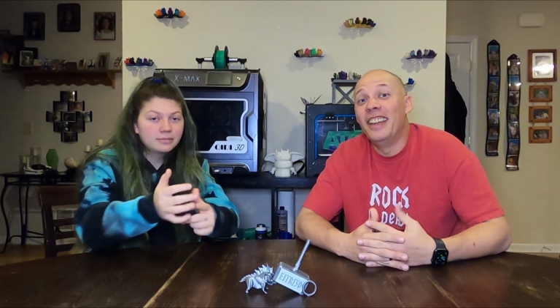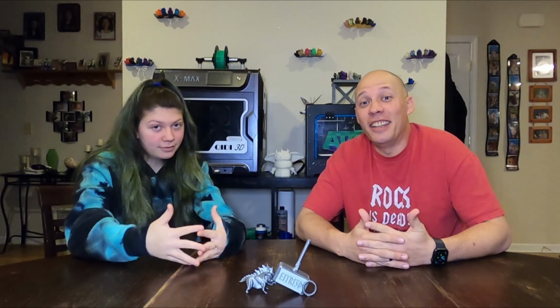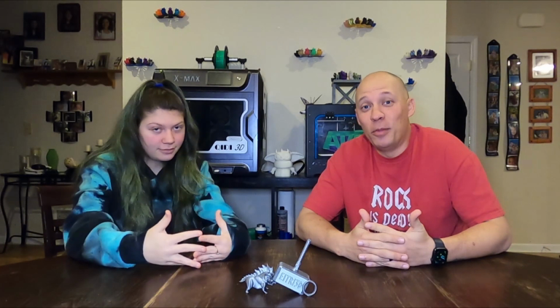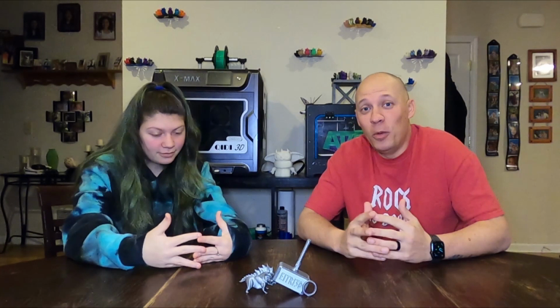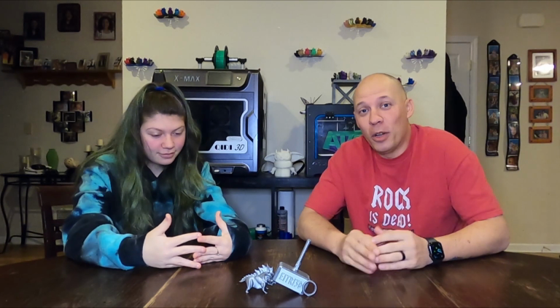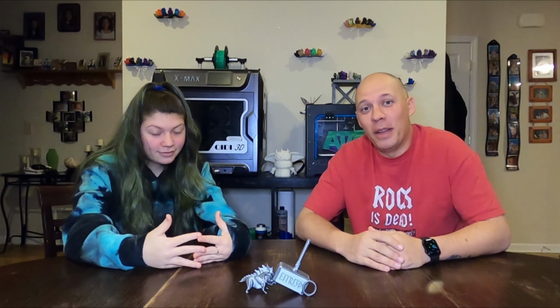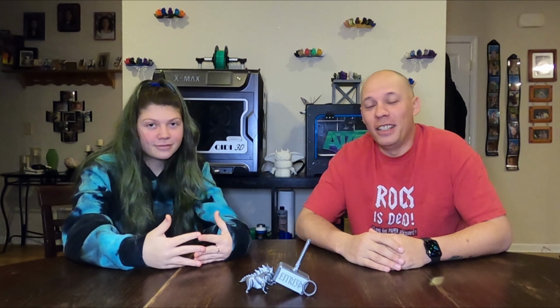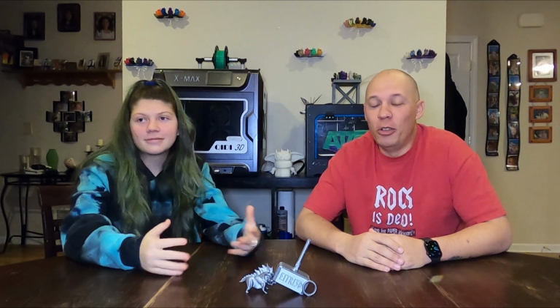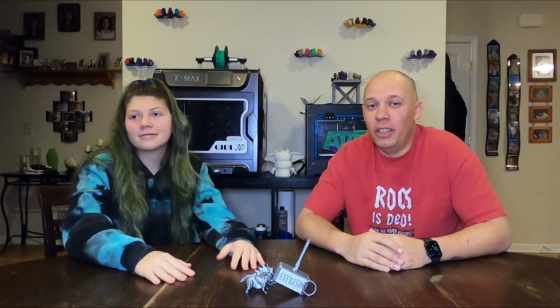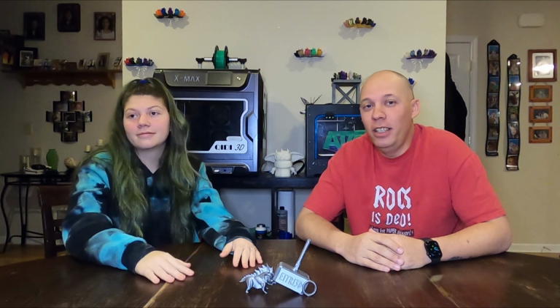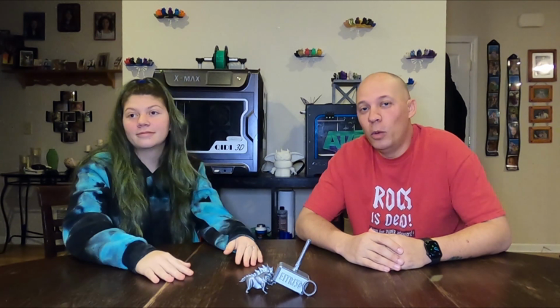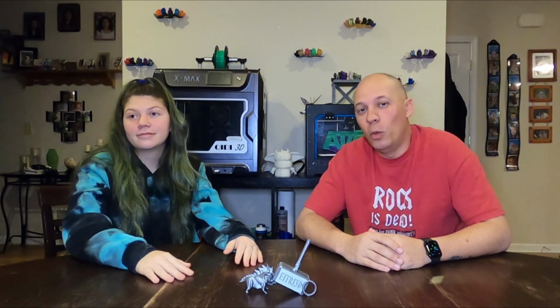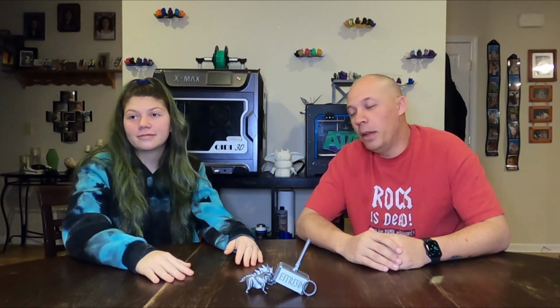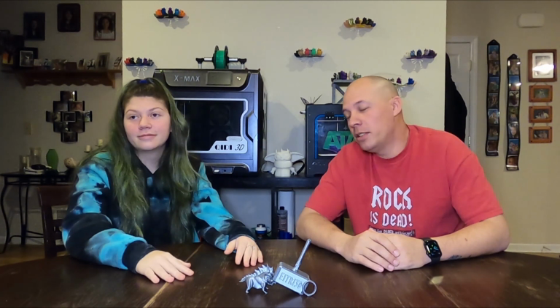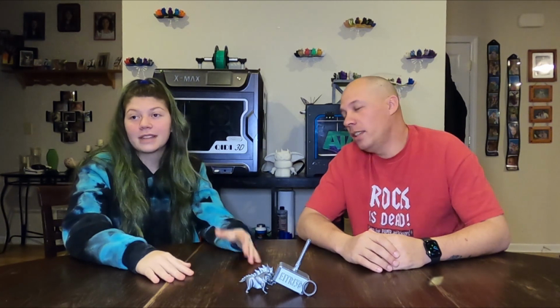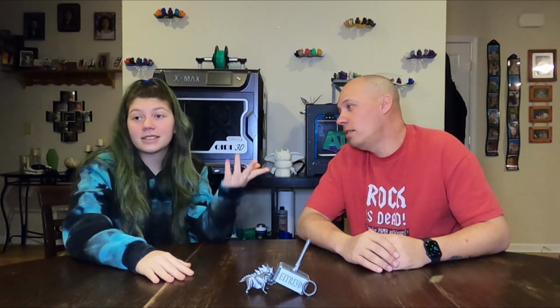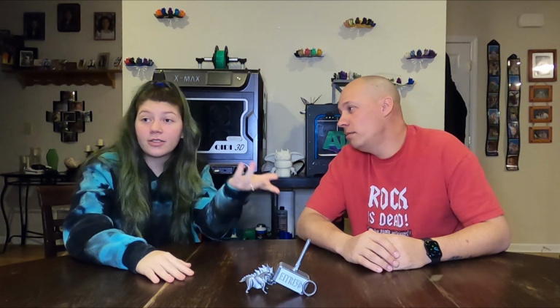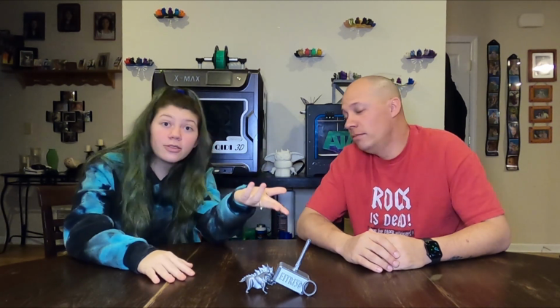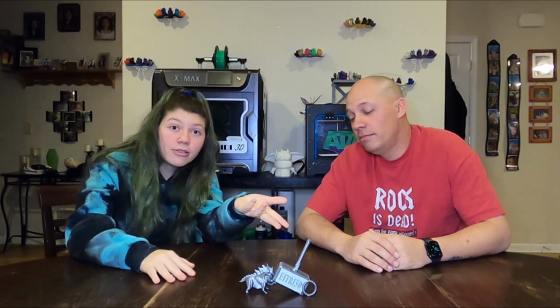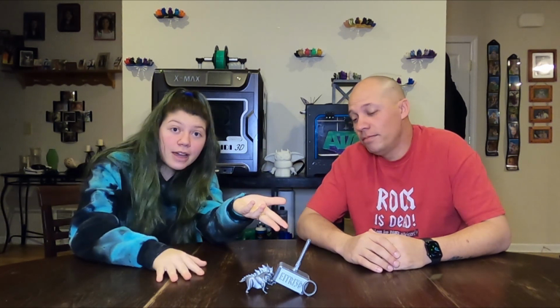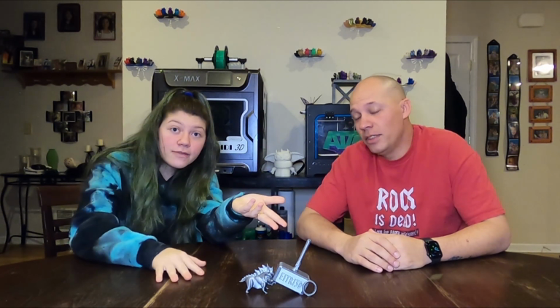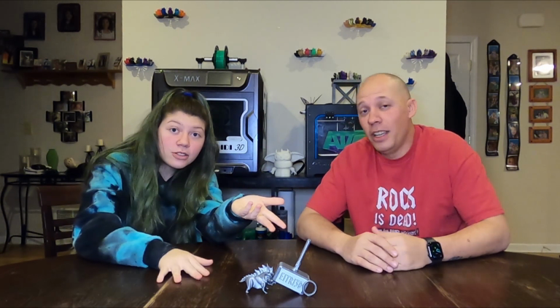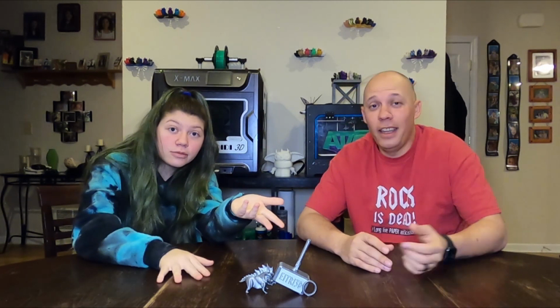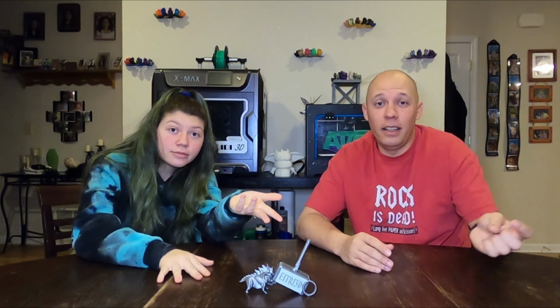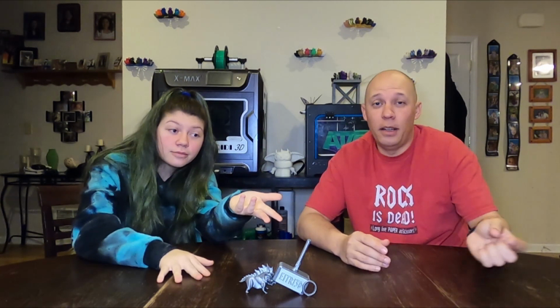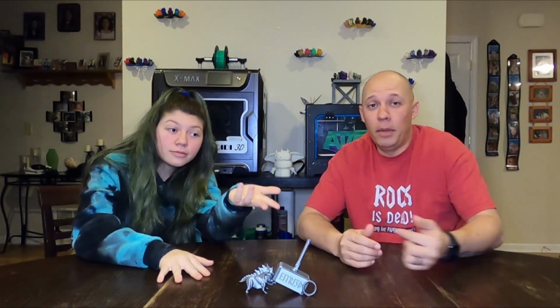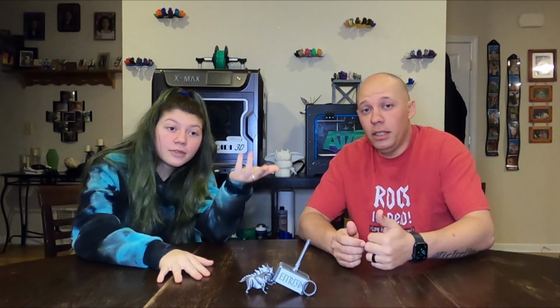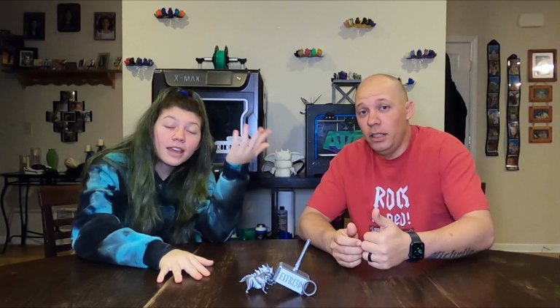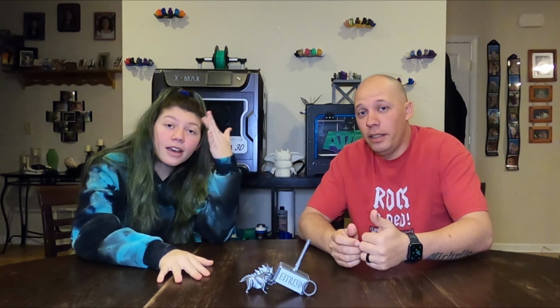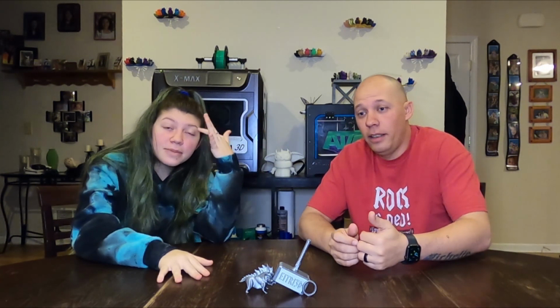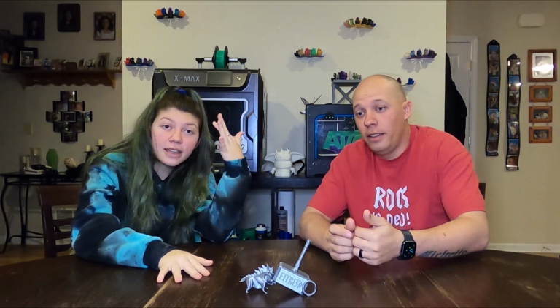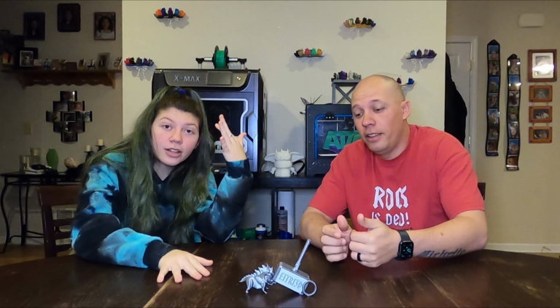Hey everybody, welcome back to Eat Tree 3D where we make mistakes so you don't have to. And I'm Mike. And I'm Sierra.